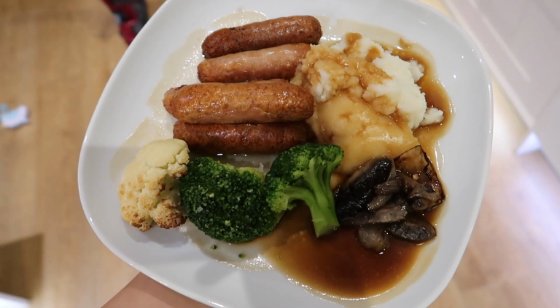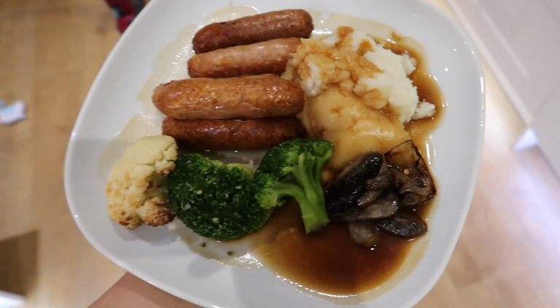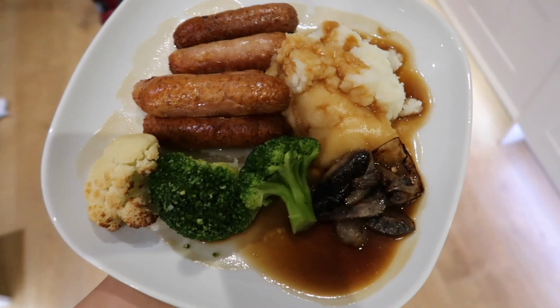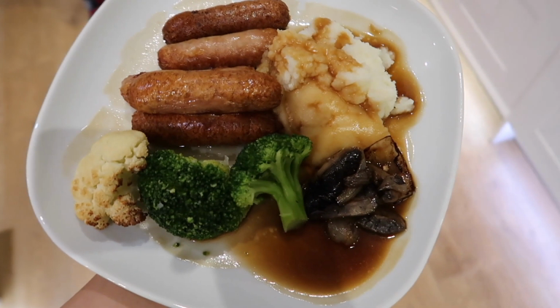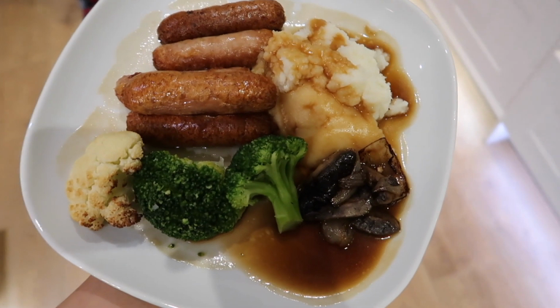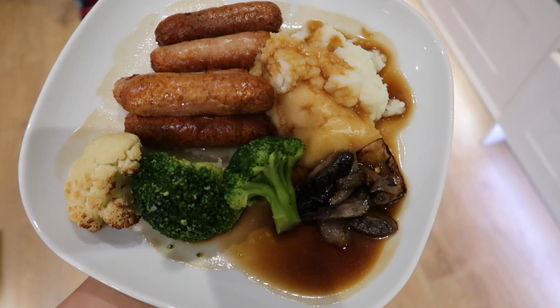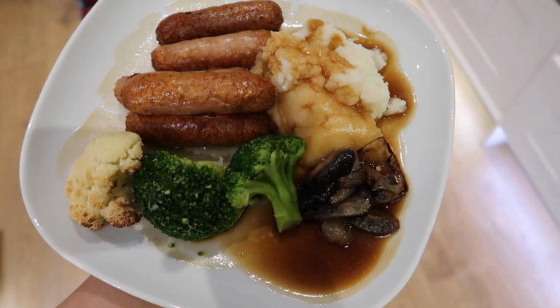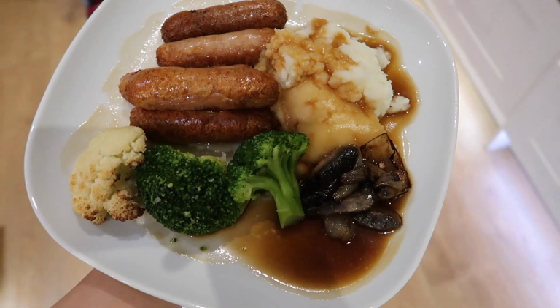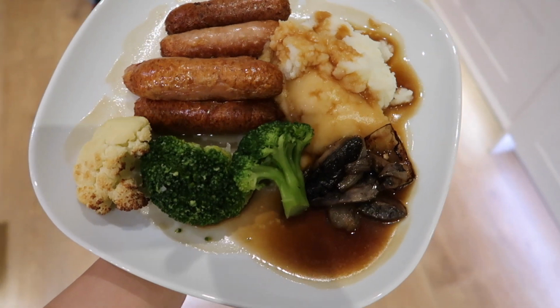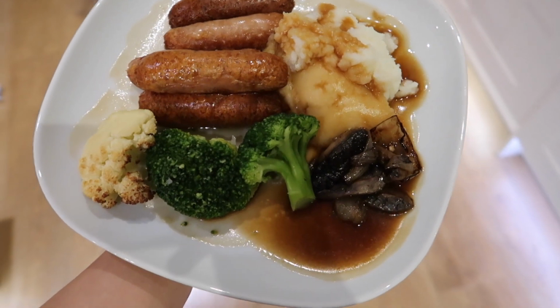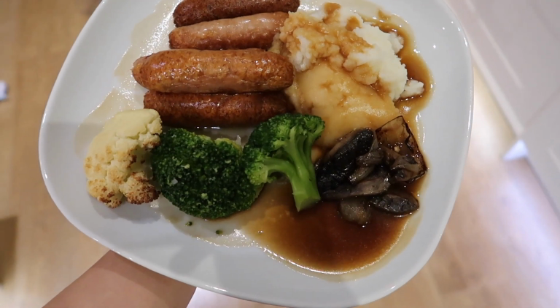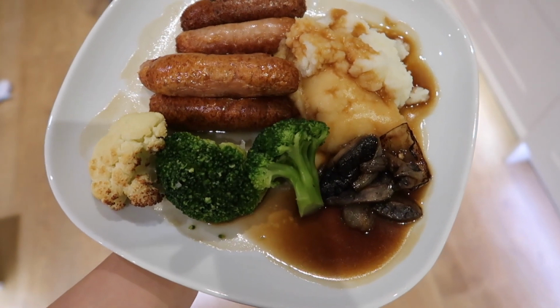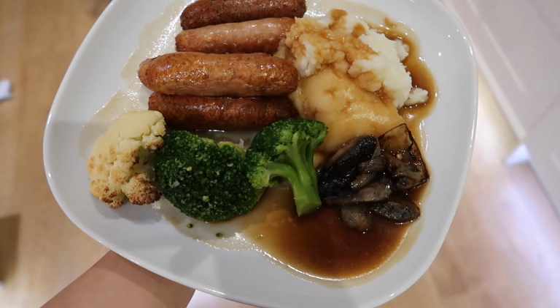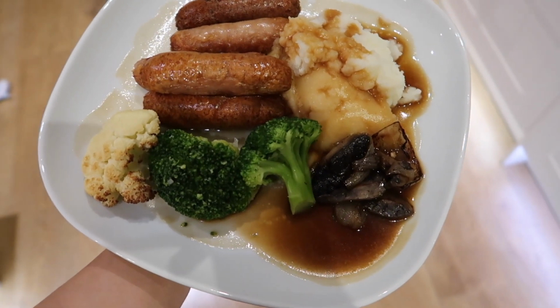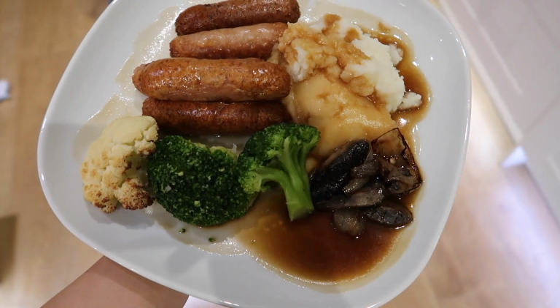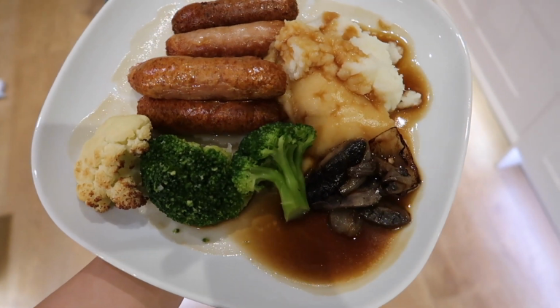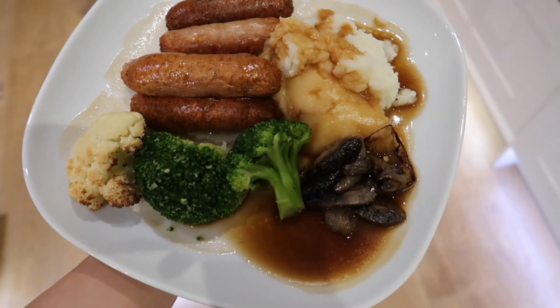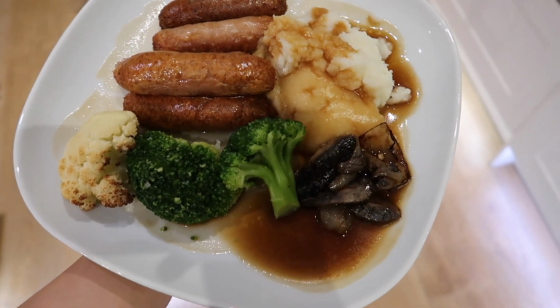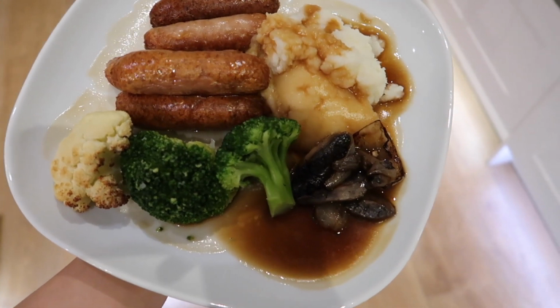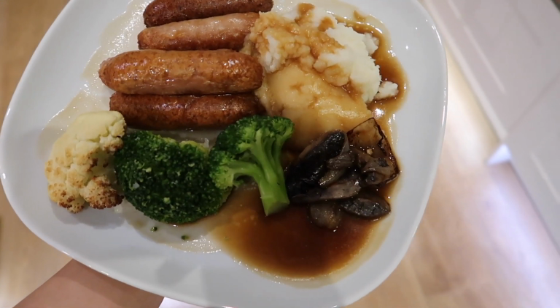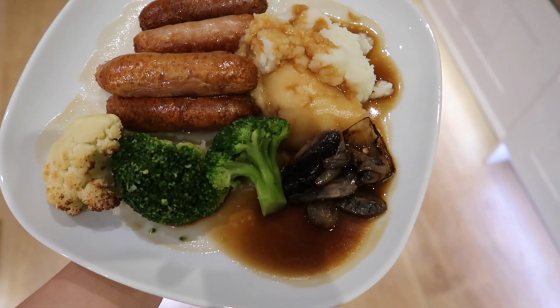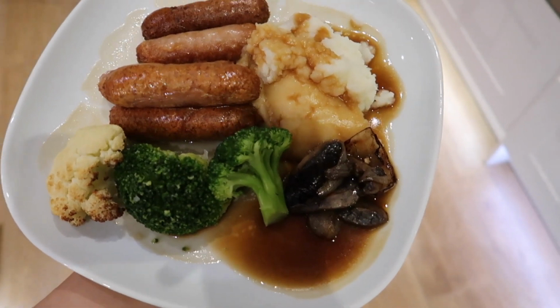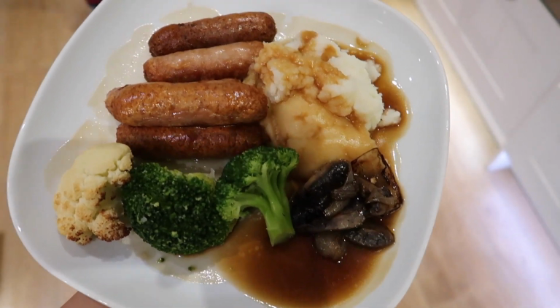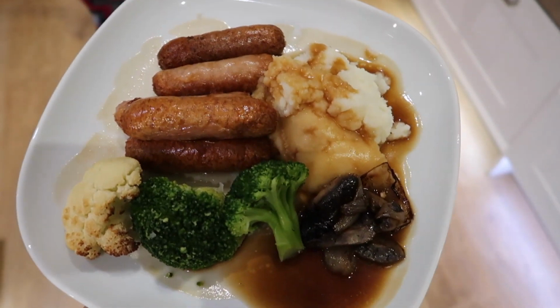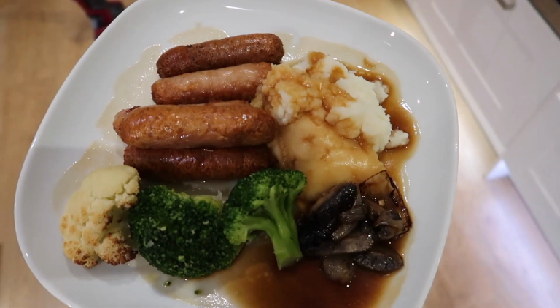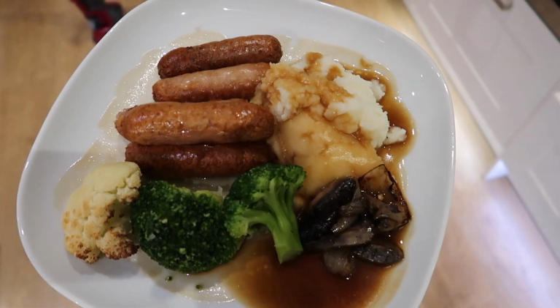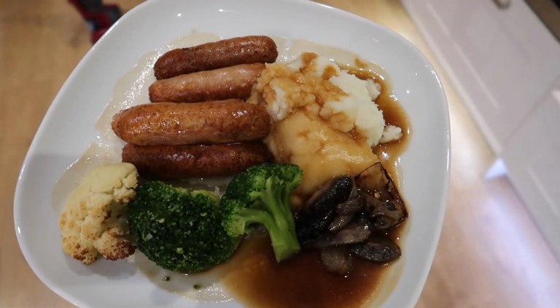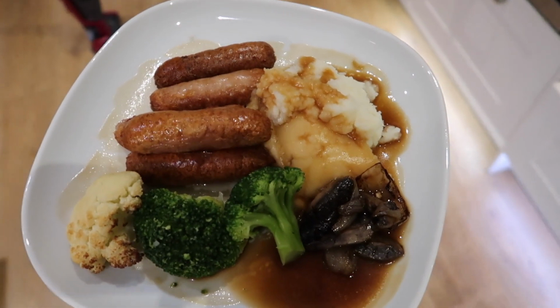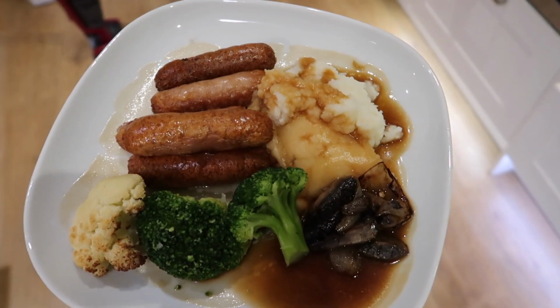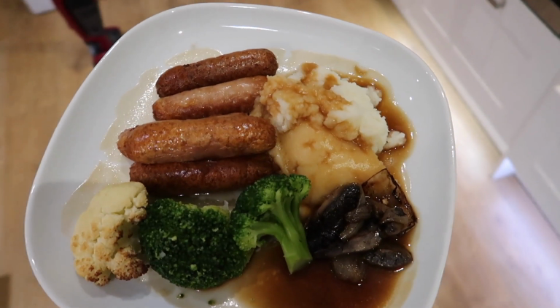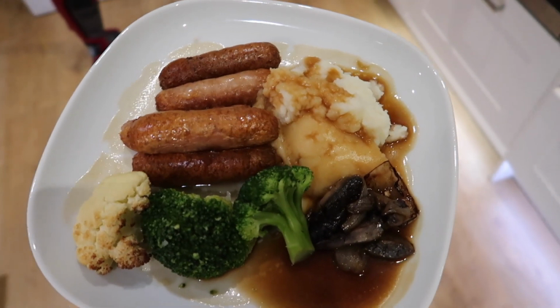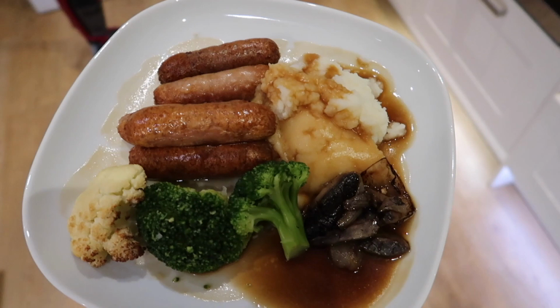Tonight we are having sausage and mash. I've done some gravy, broccoli and cauliflower, and I've done some mushrooms too.